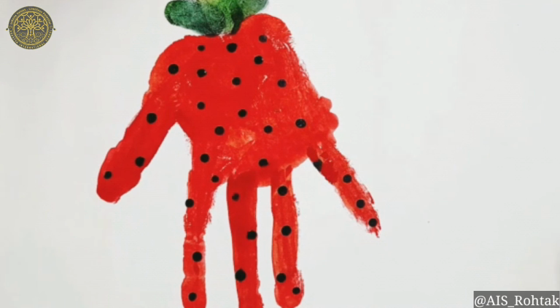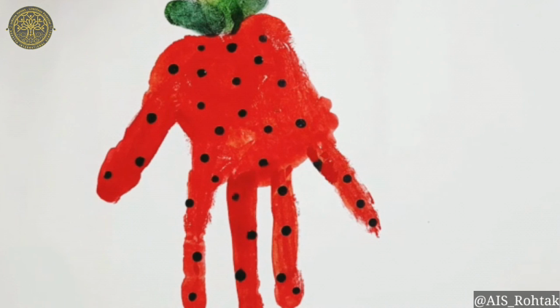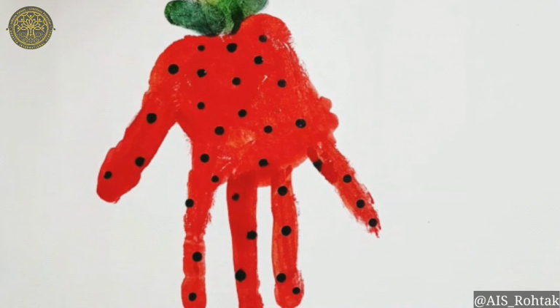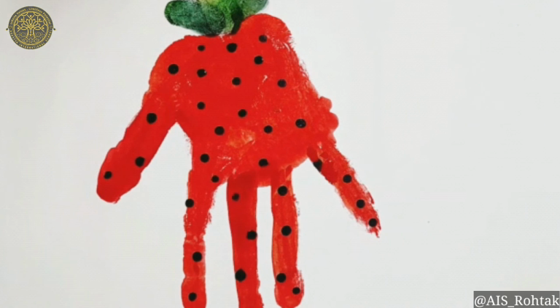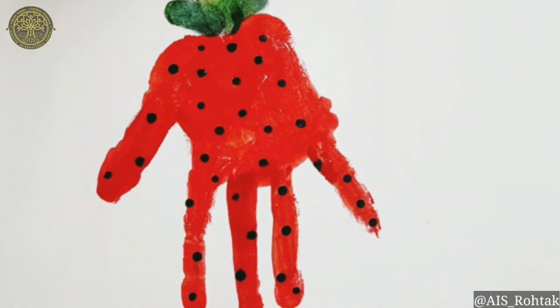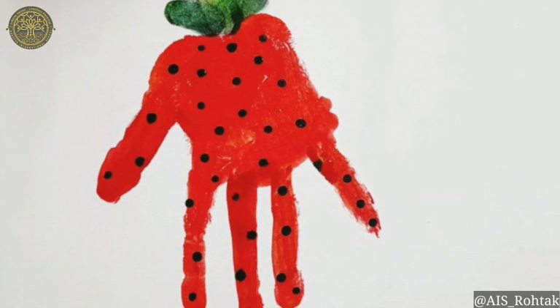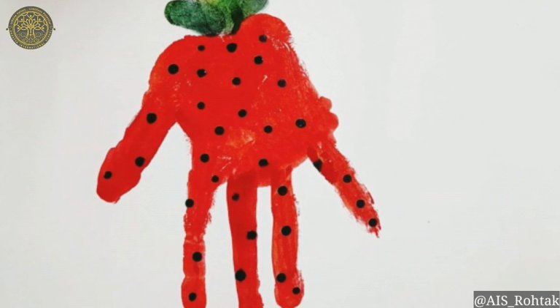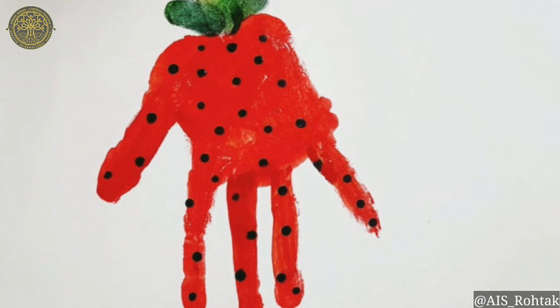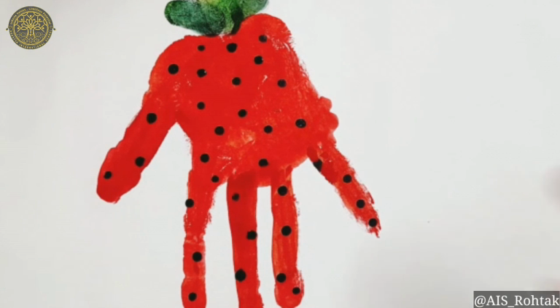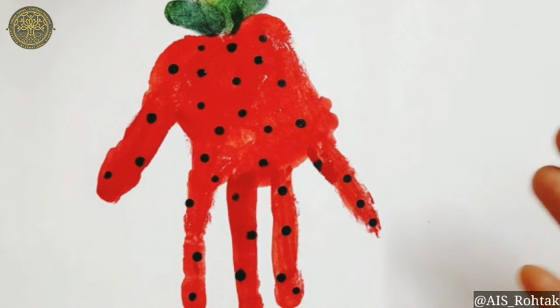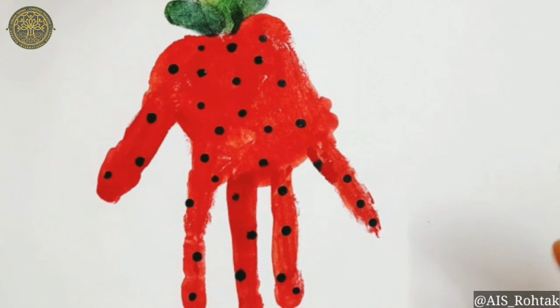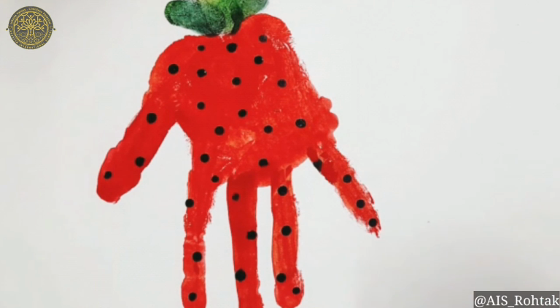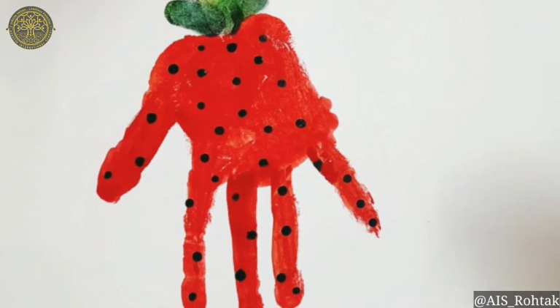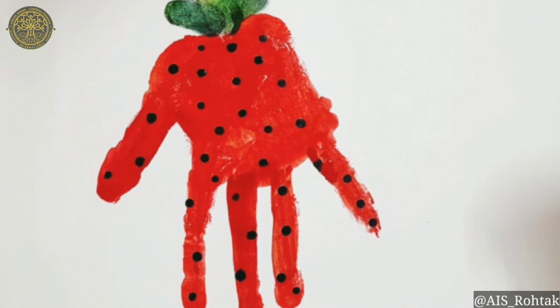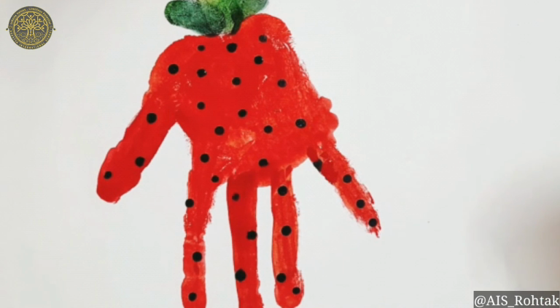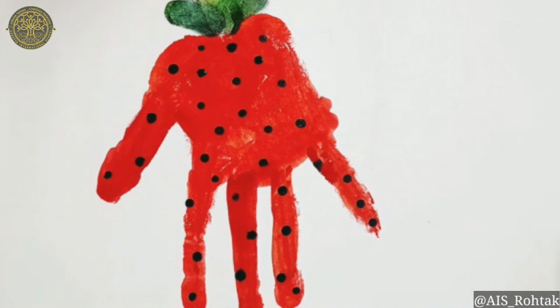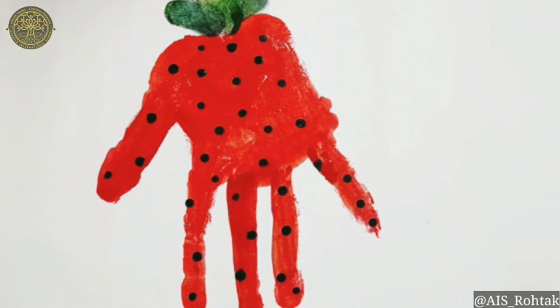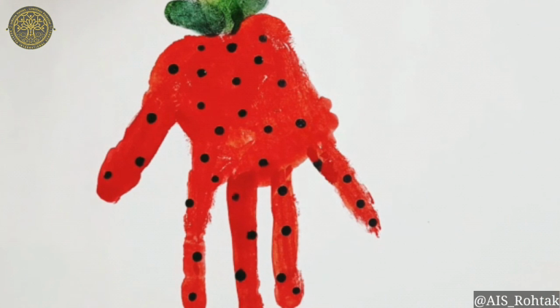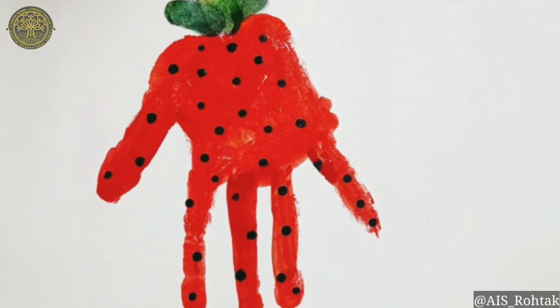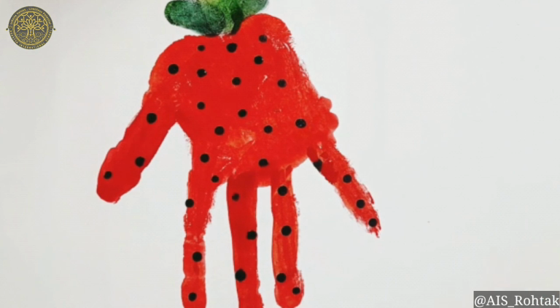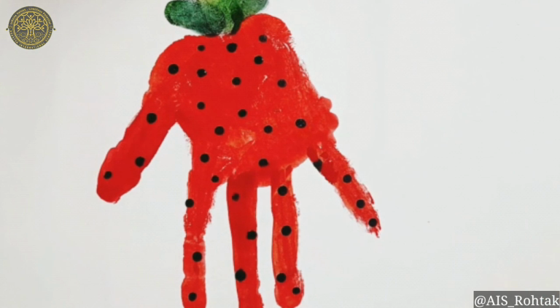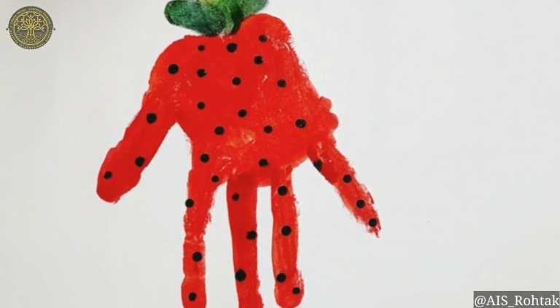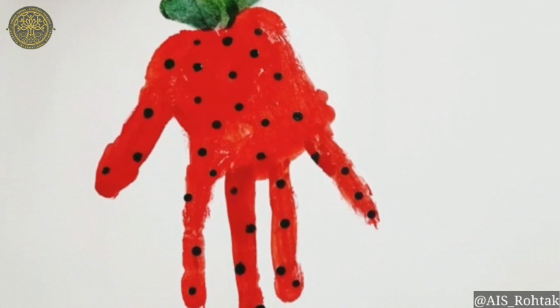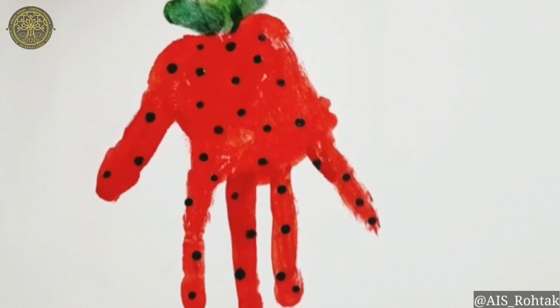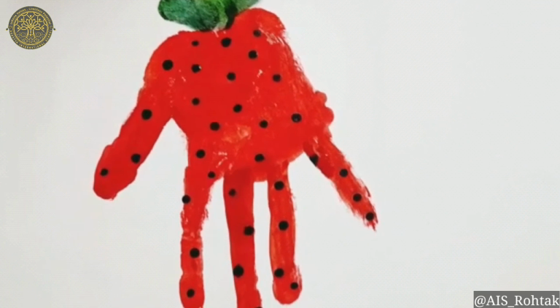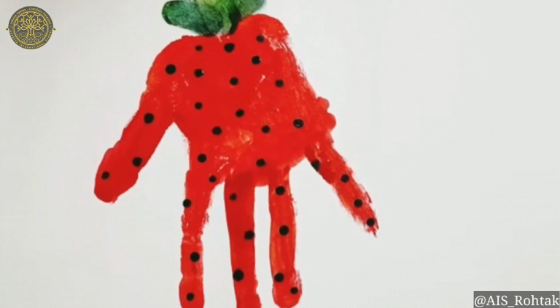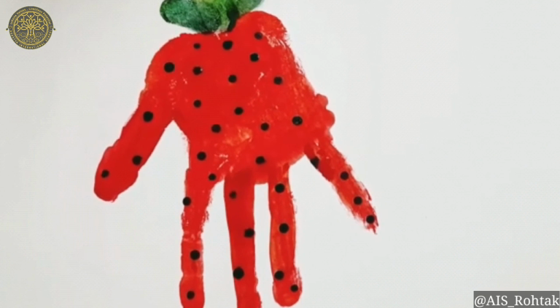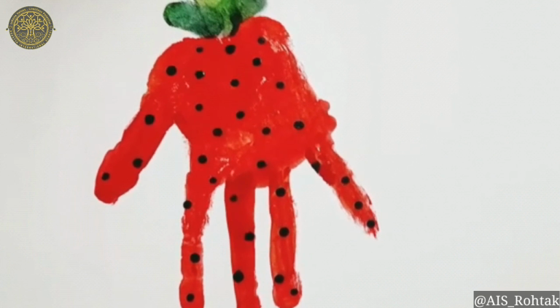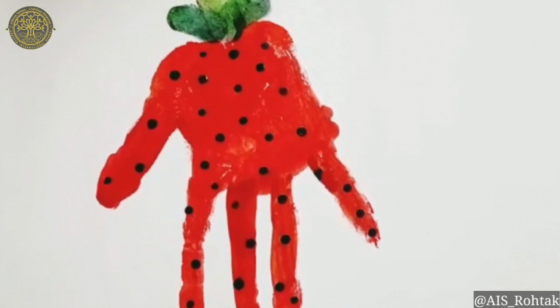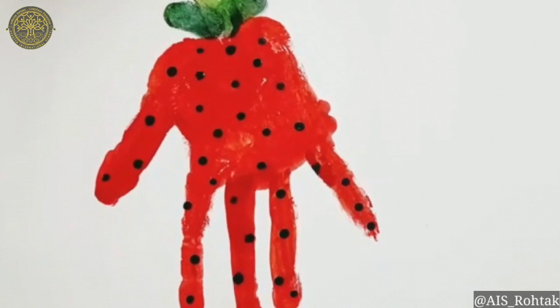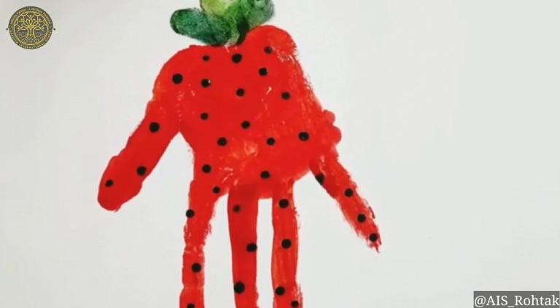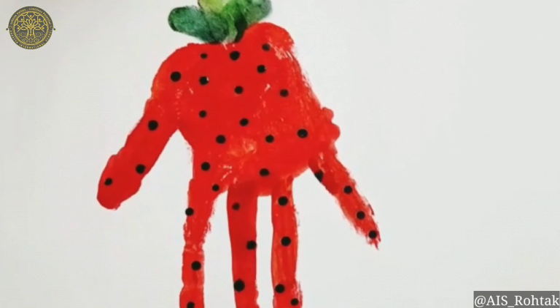Now our strawberry with hand print is completed. Try this at home. Thank you so much!